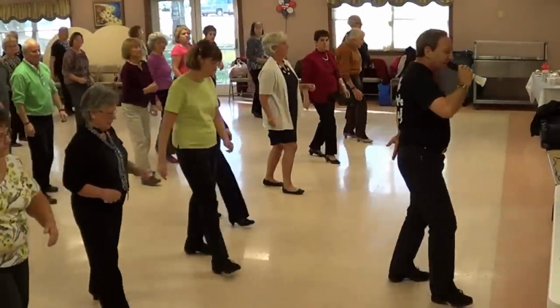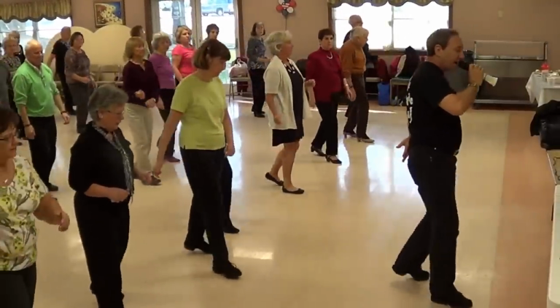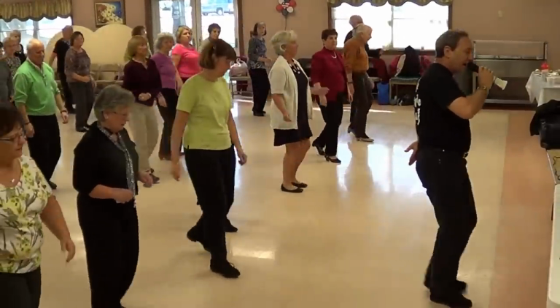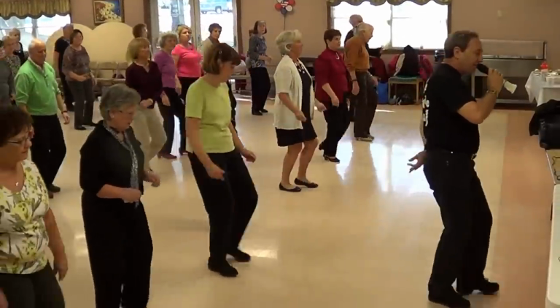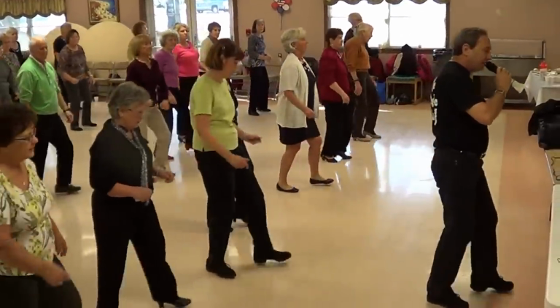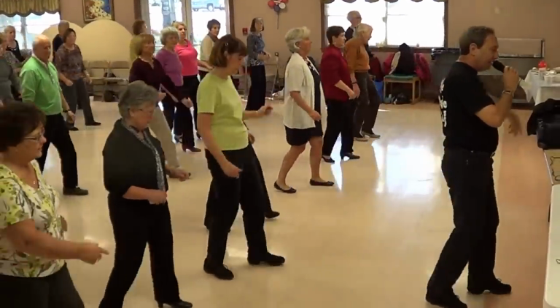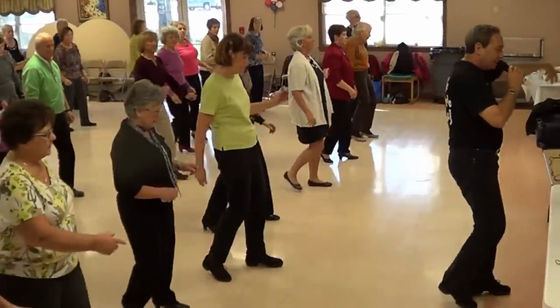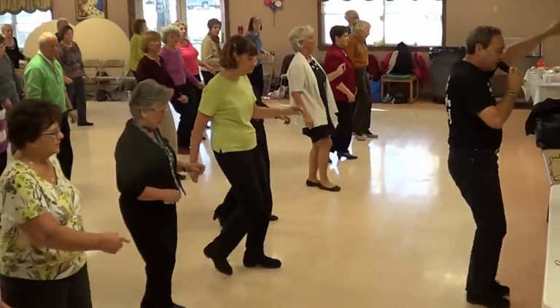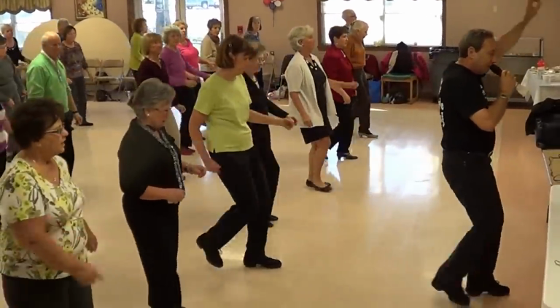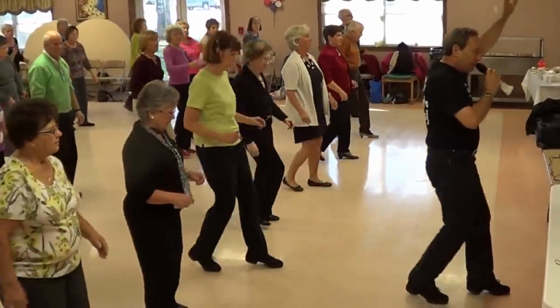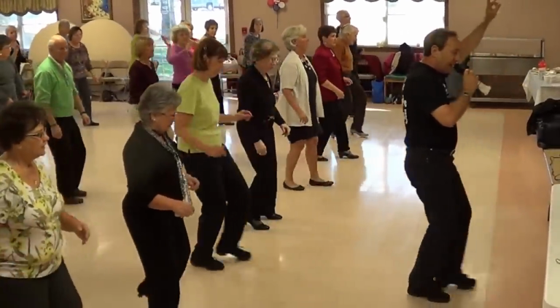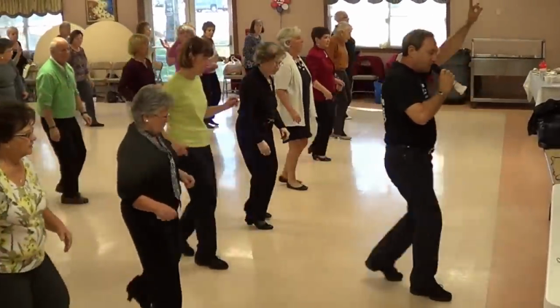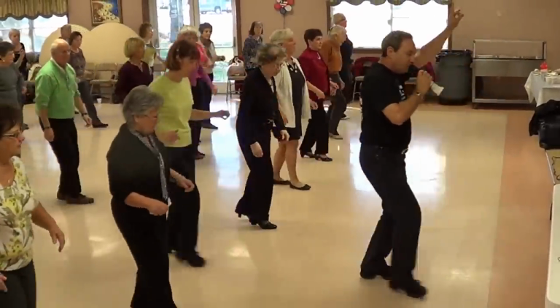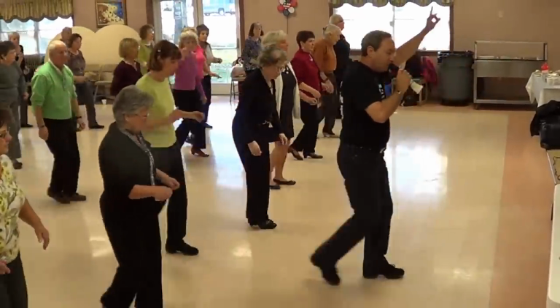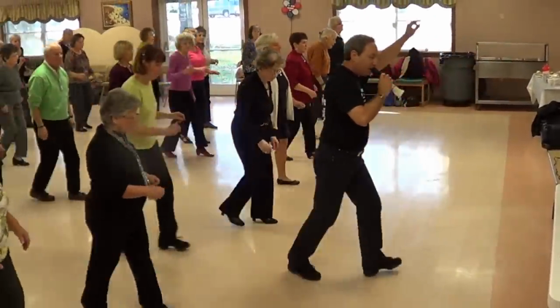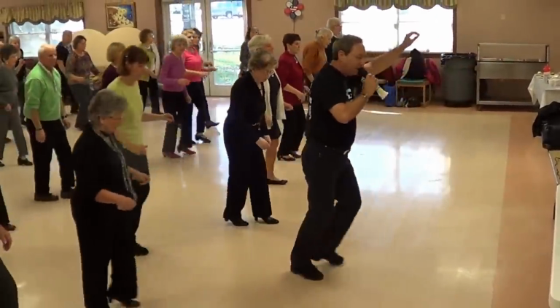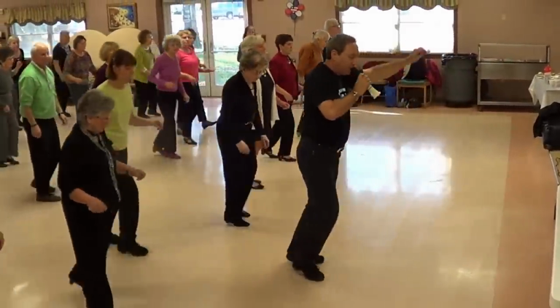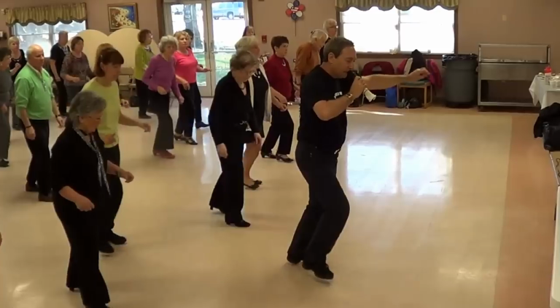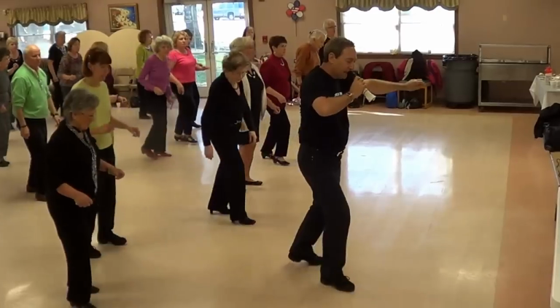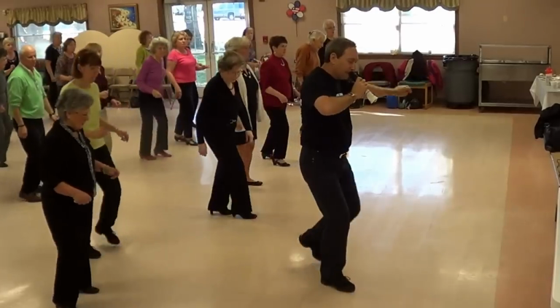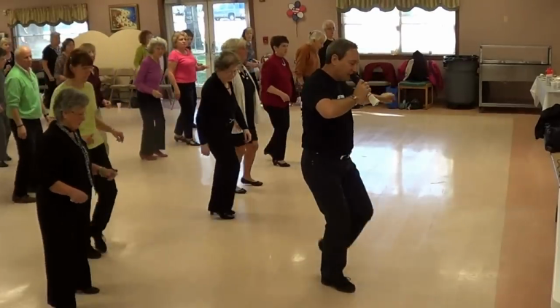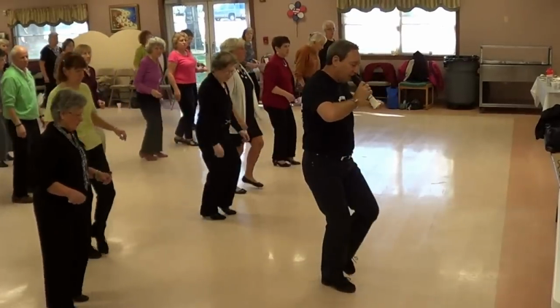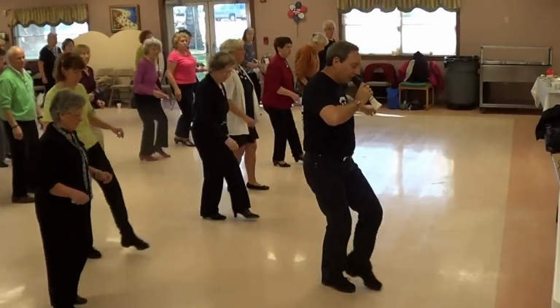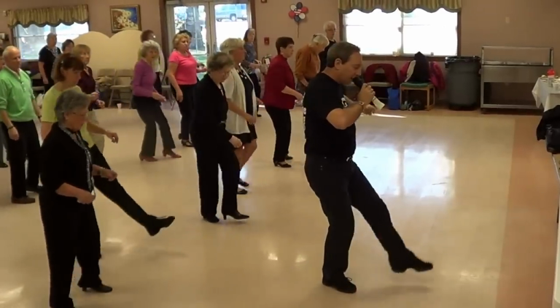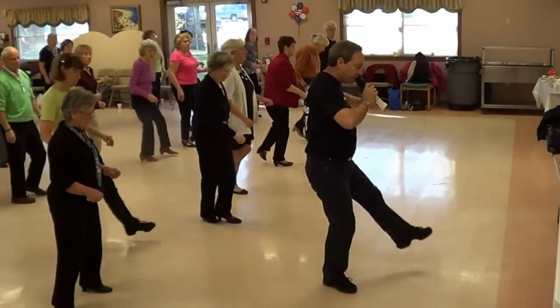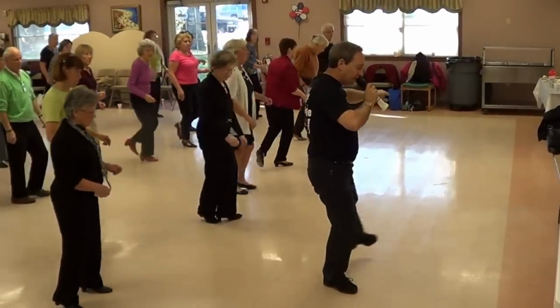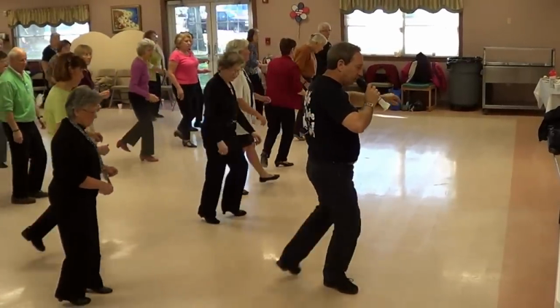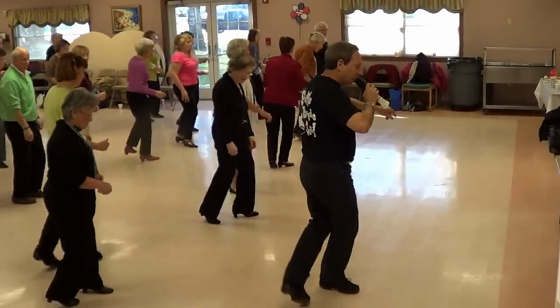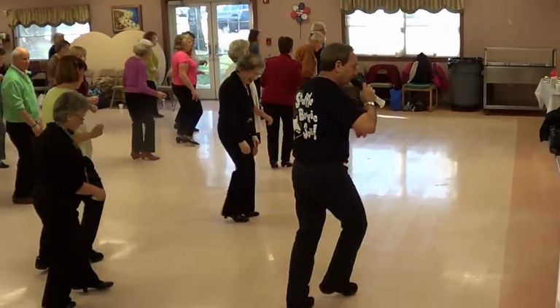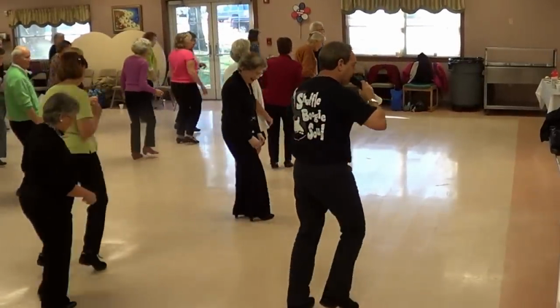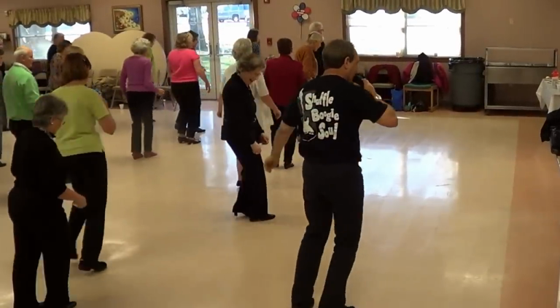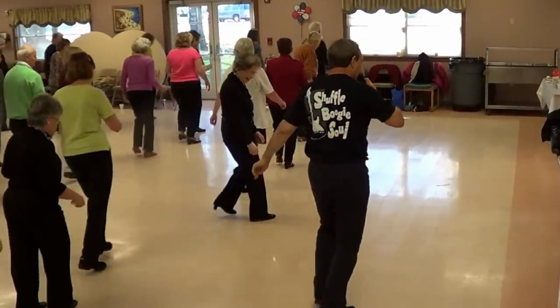Five, six. Back, two, three, four. Step toe, brush. Quarter turn.